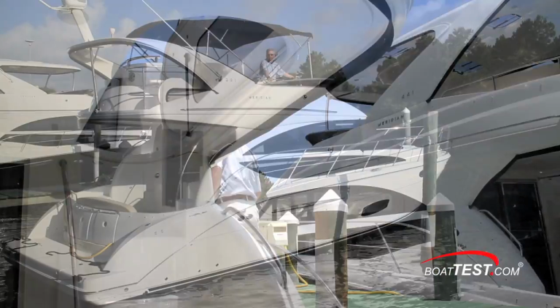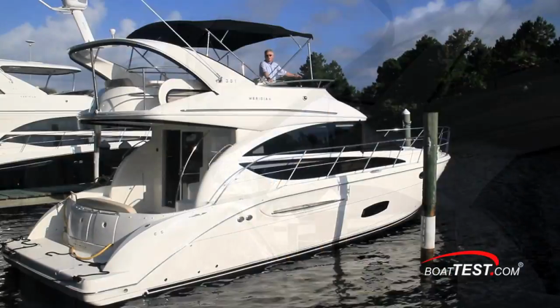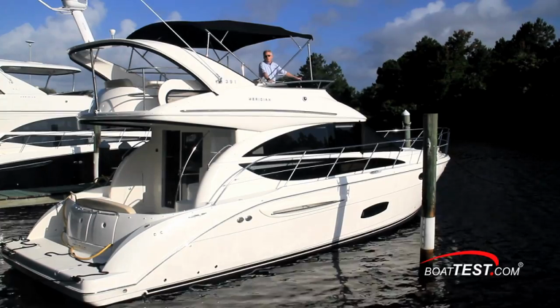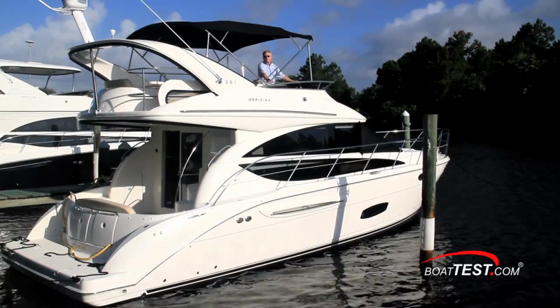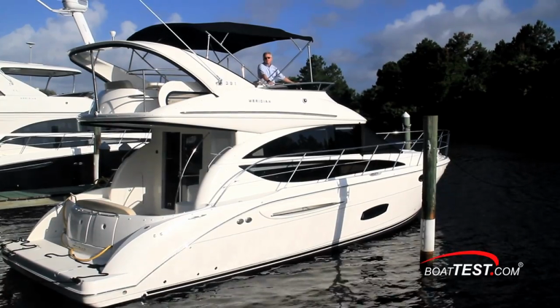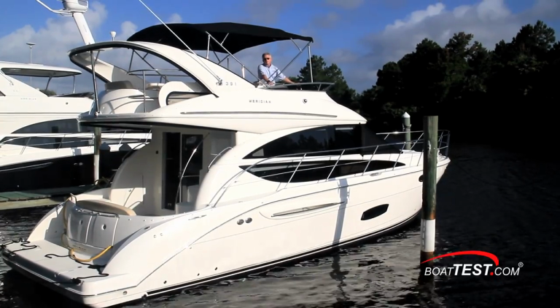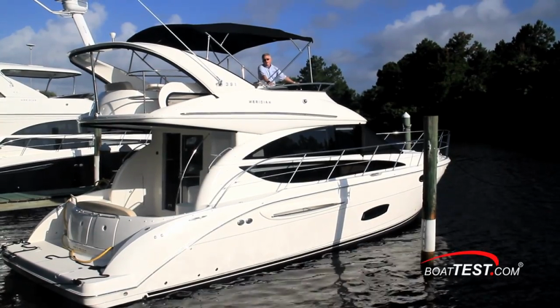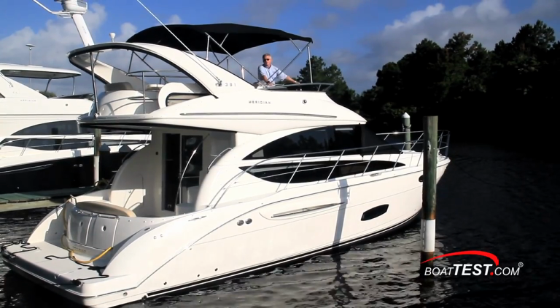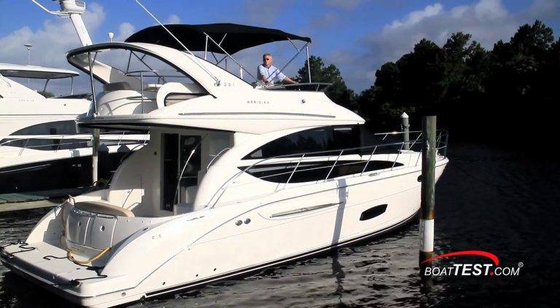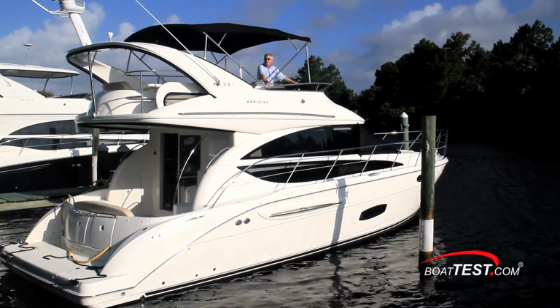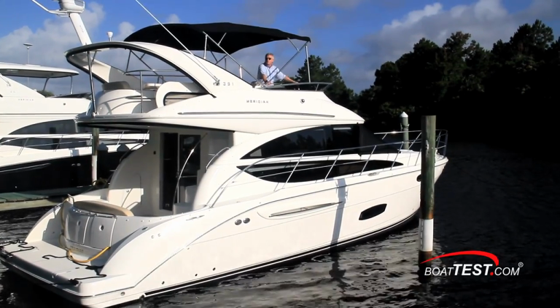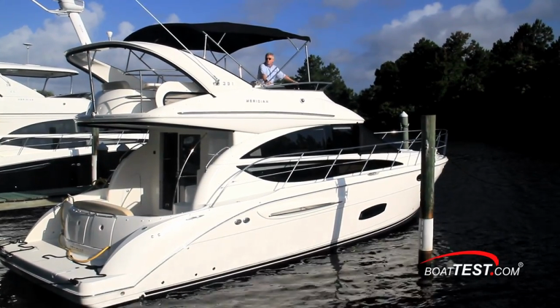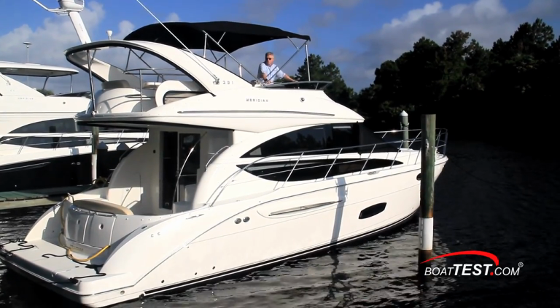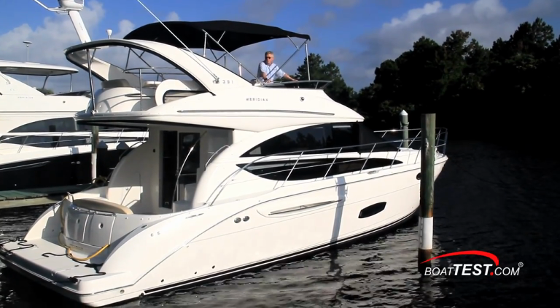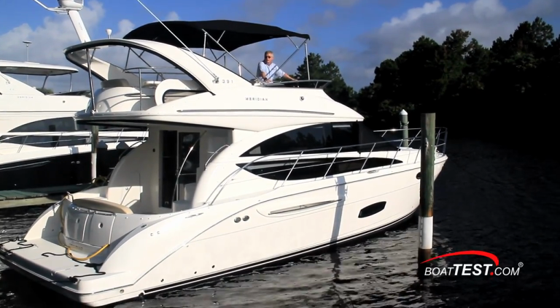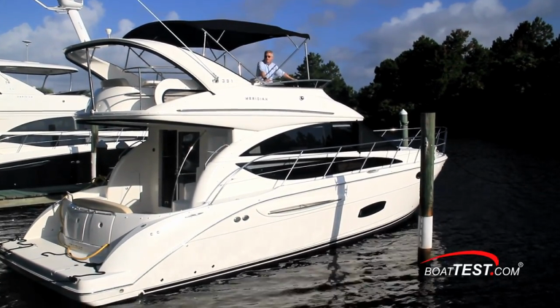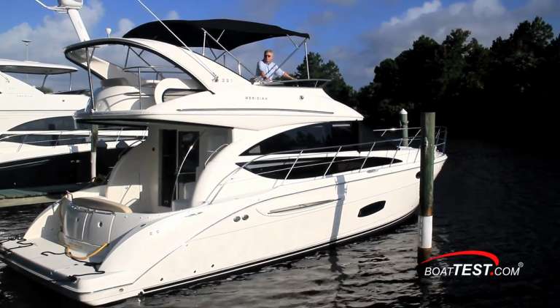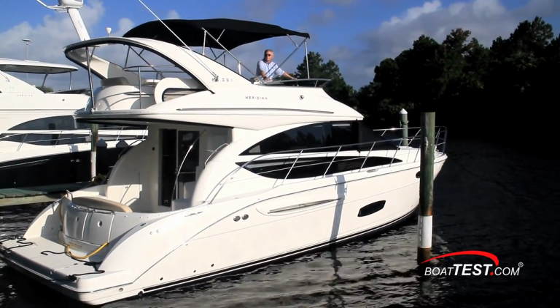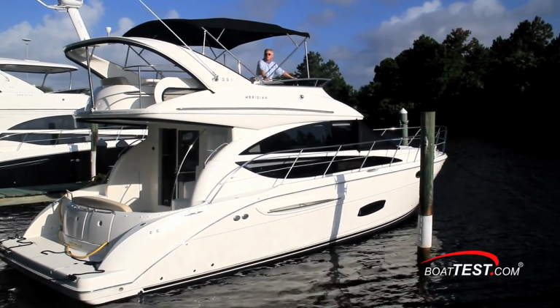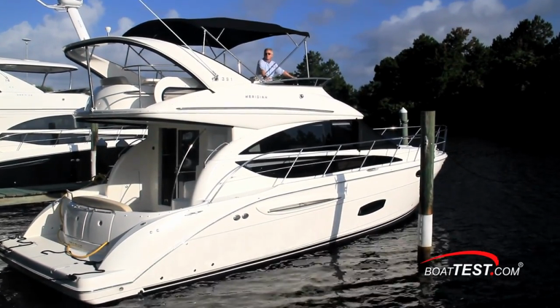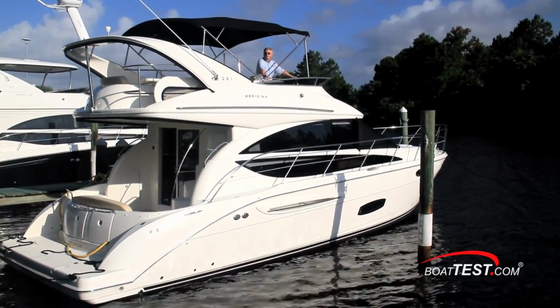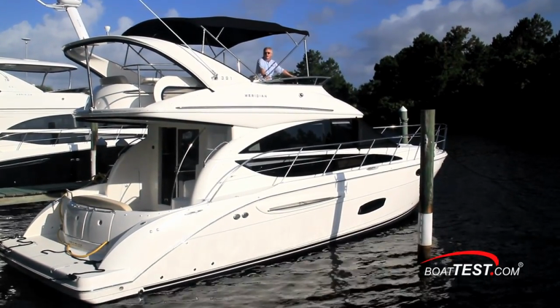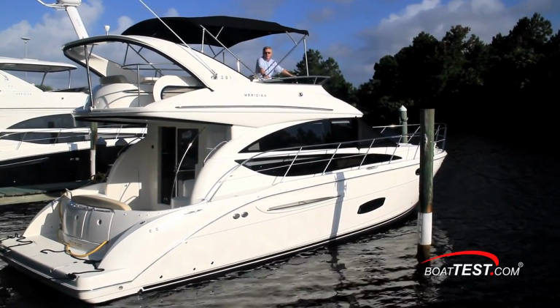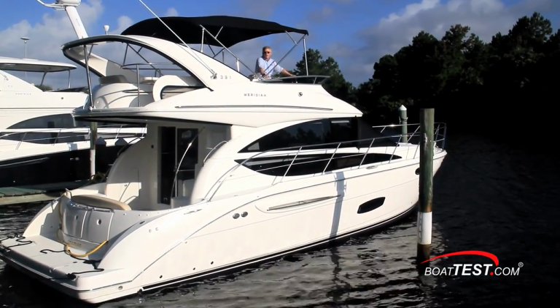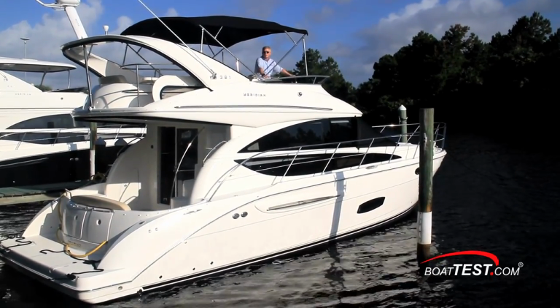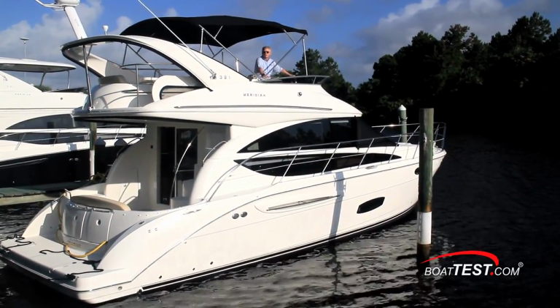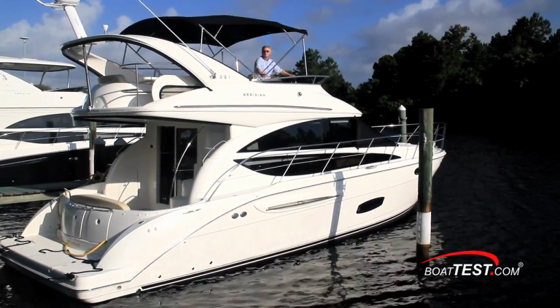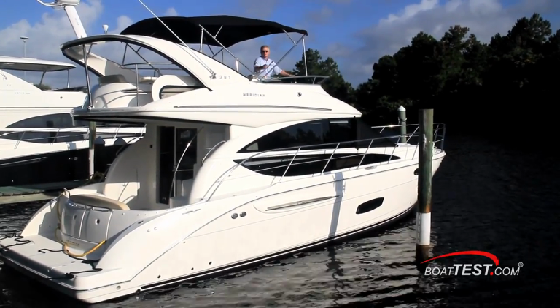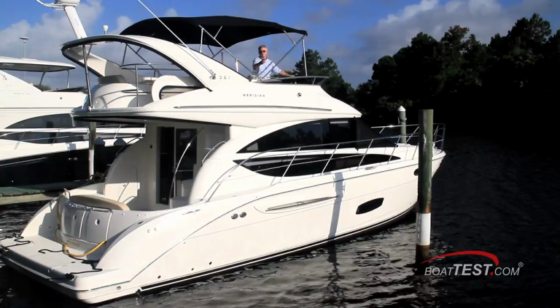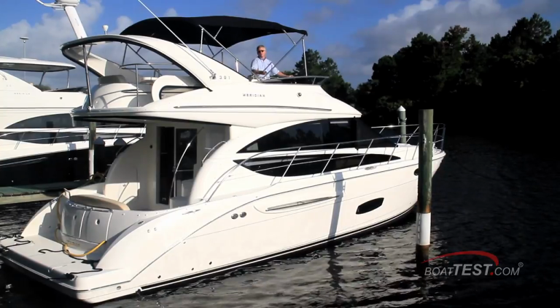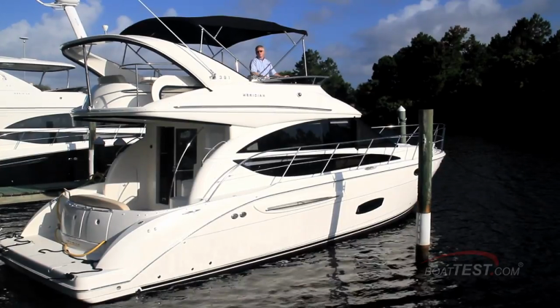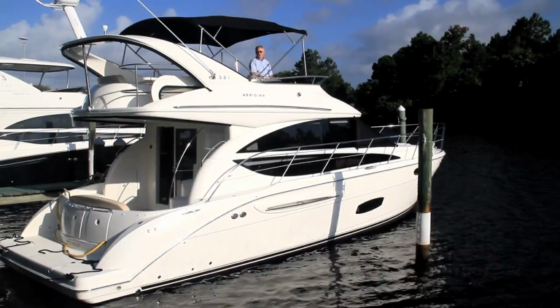That's my sea trial of the 391 from Meridian Yachts. For BoatTest.com, I'm Captain Steve. We'll see you on the water.